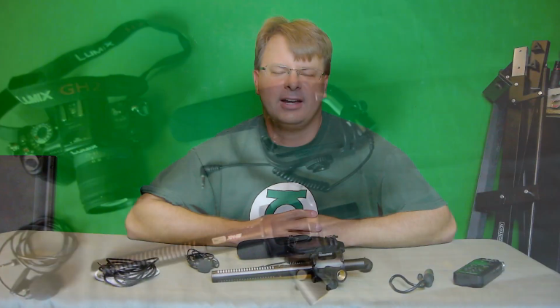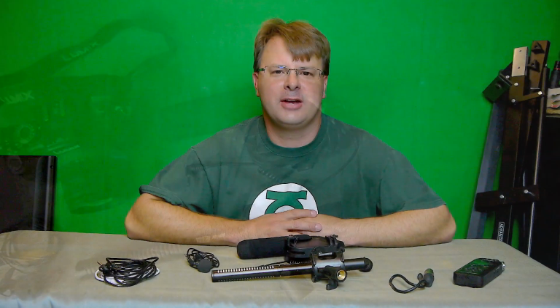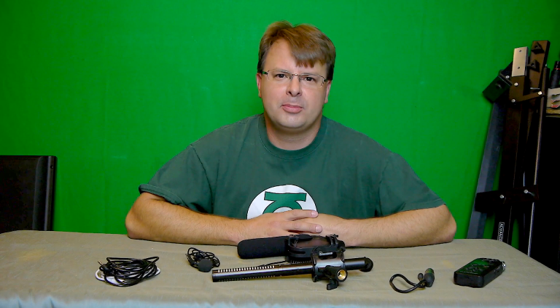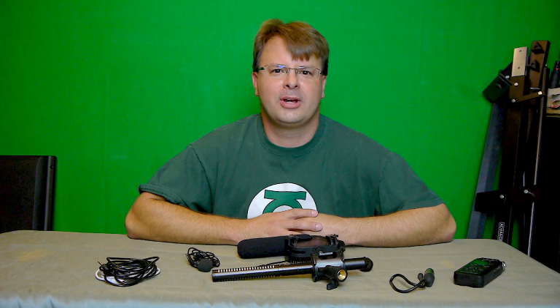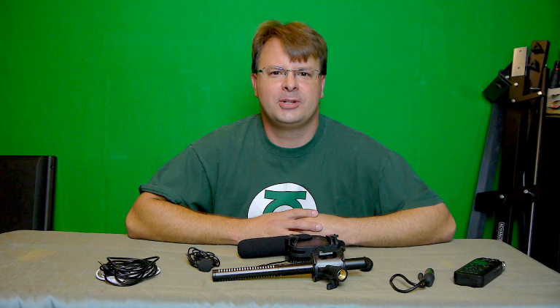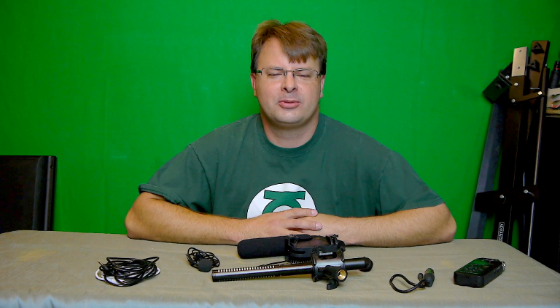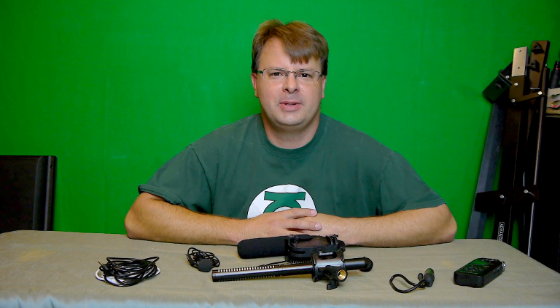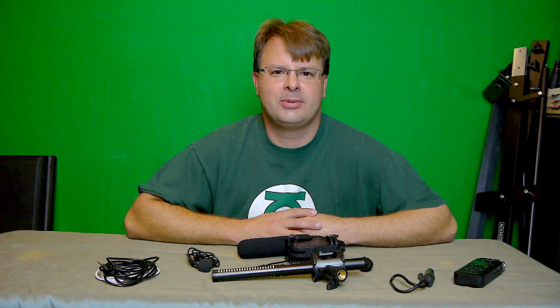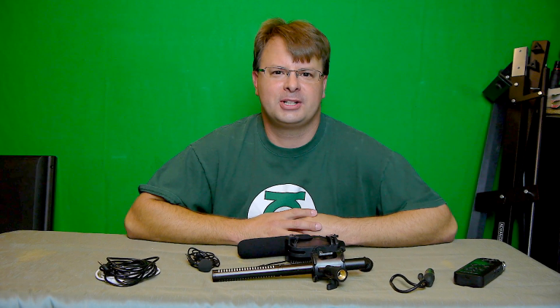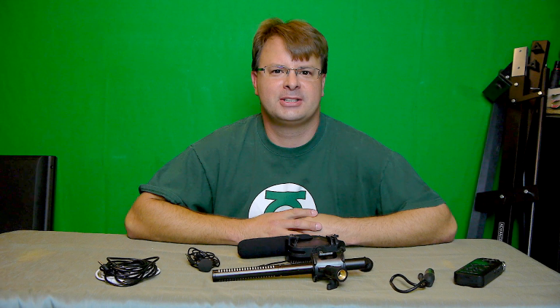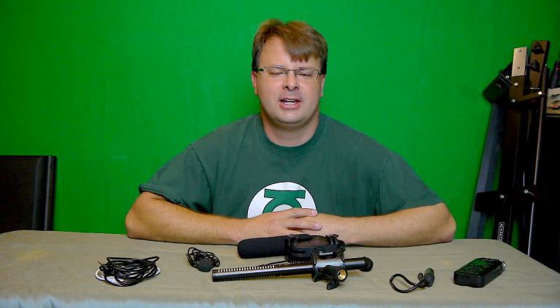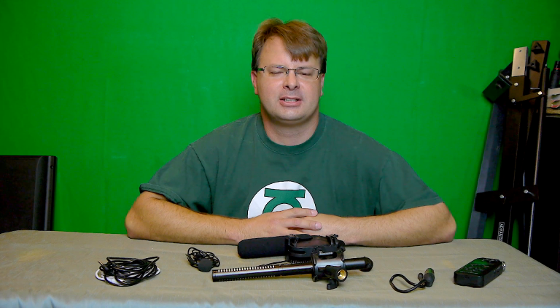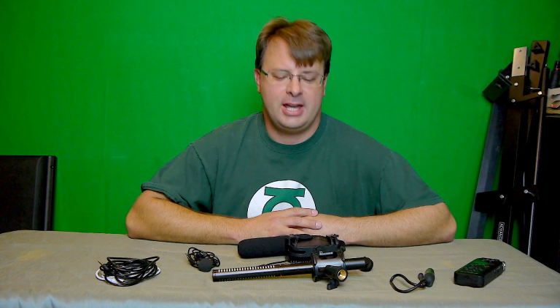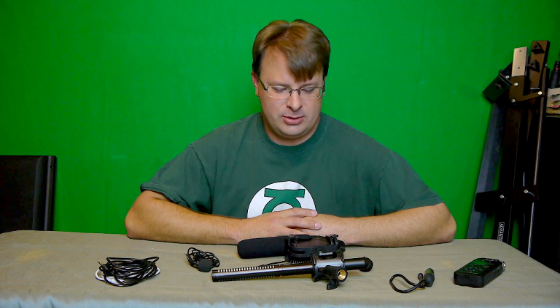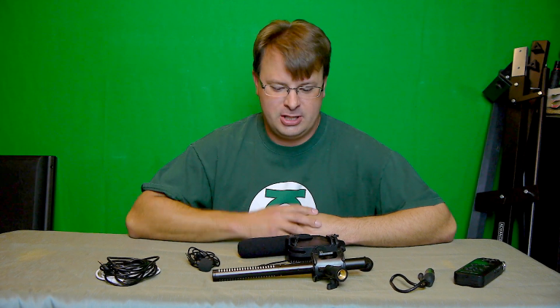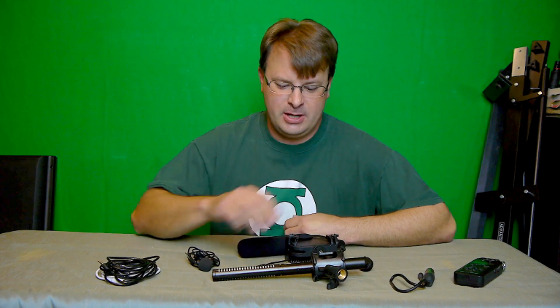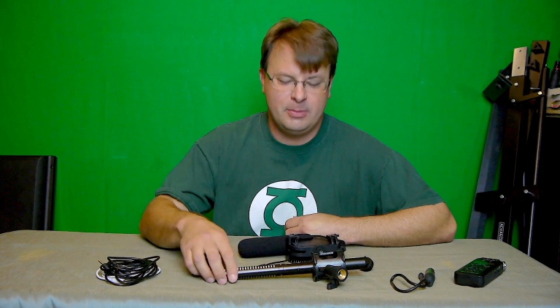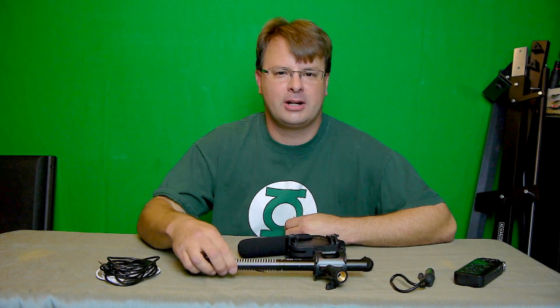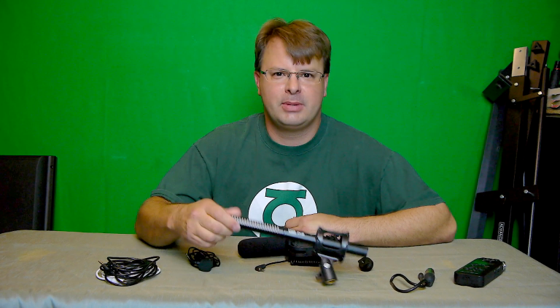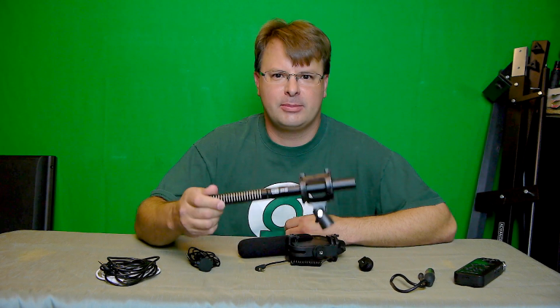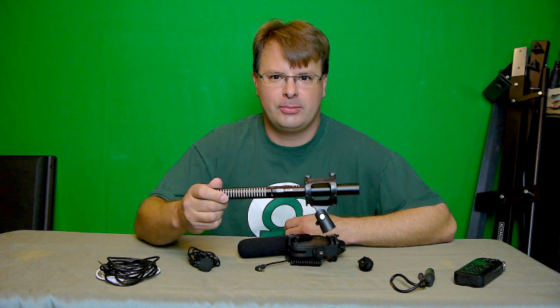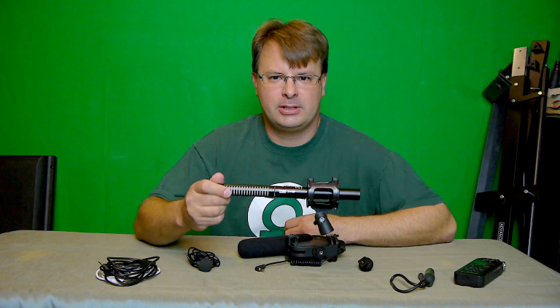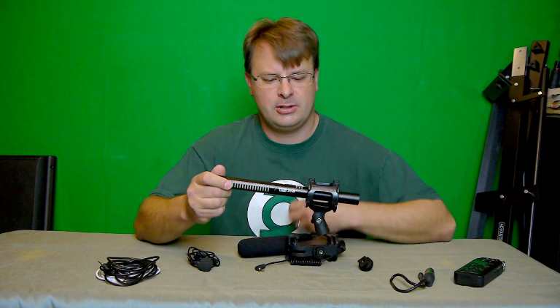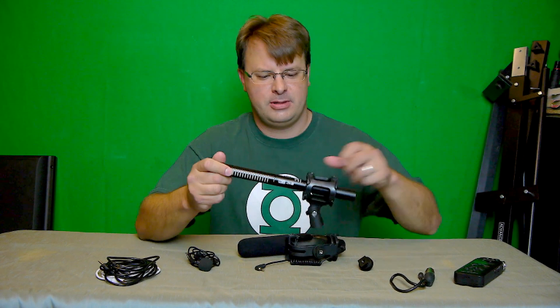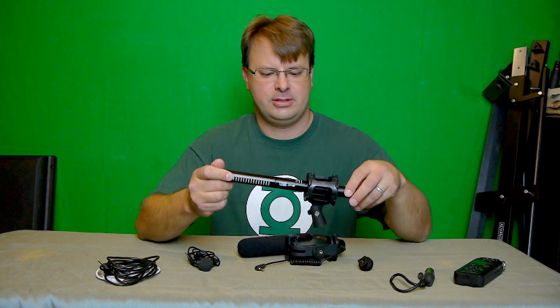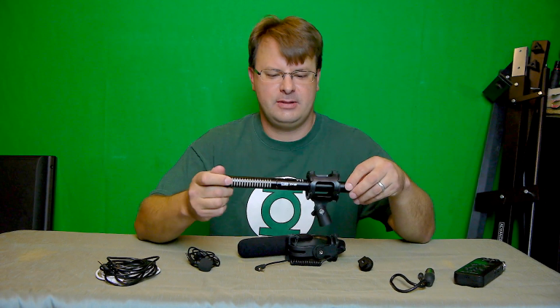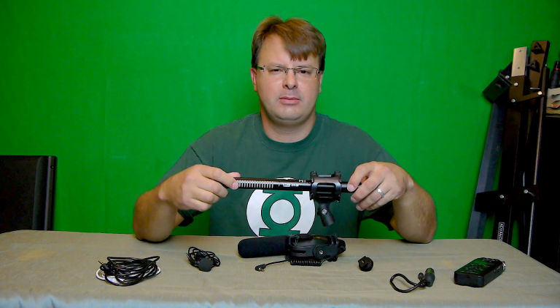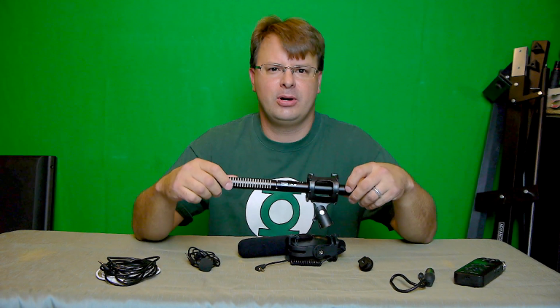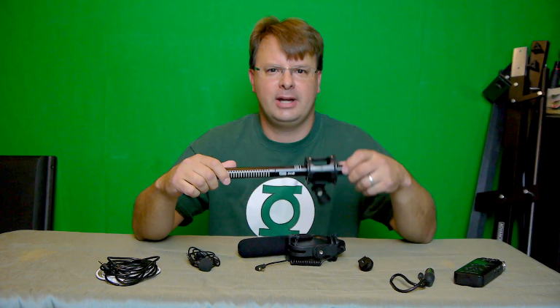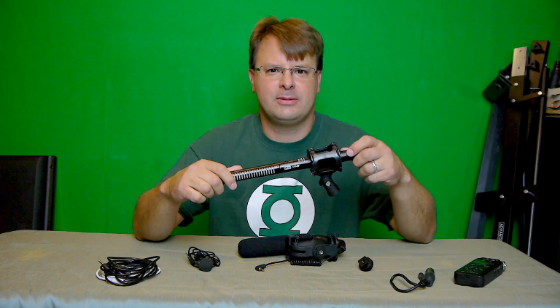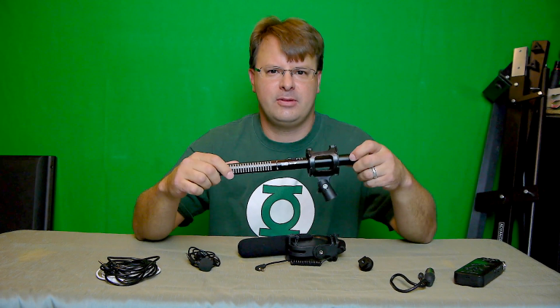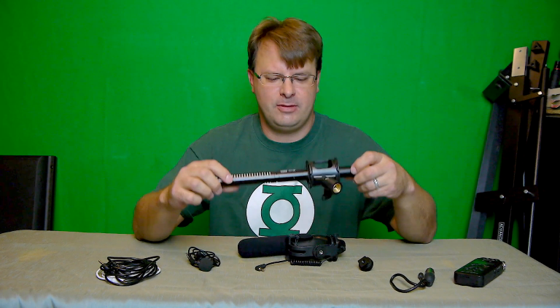Hey everyone, Paul Kipner here with PK Productions. Today I was going to tell you about a new mic that I picked up a couple of days ago. This is the VidPro XM55.